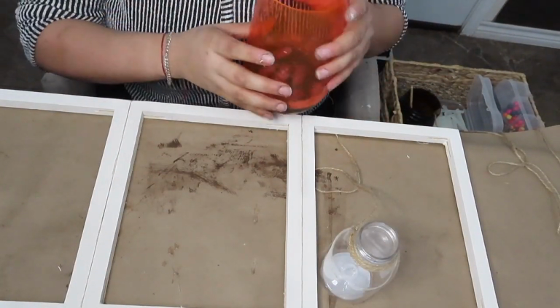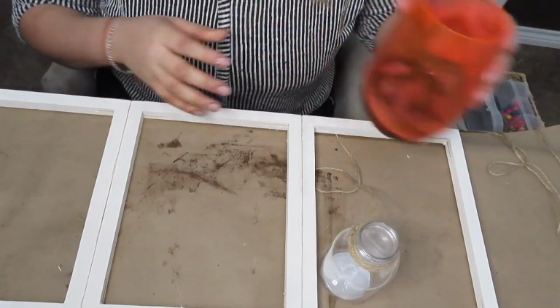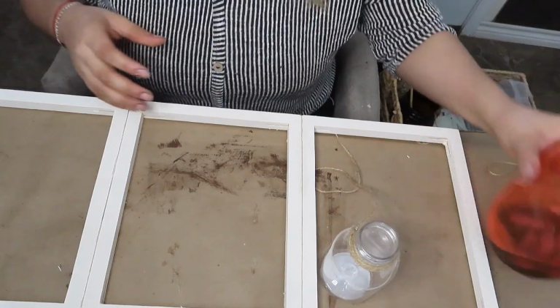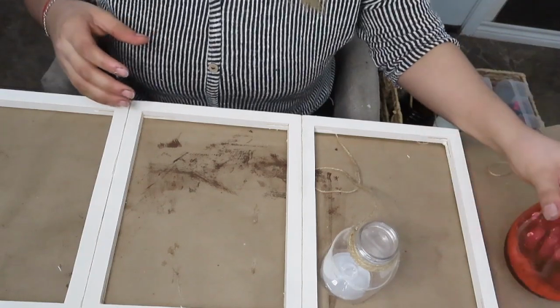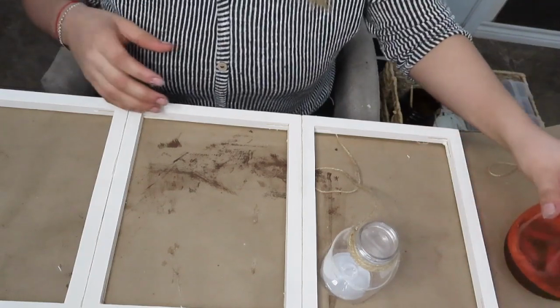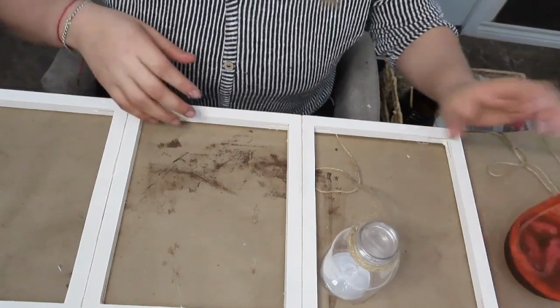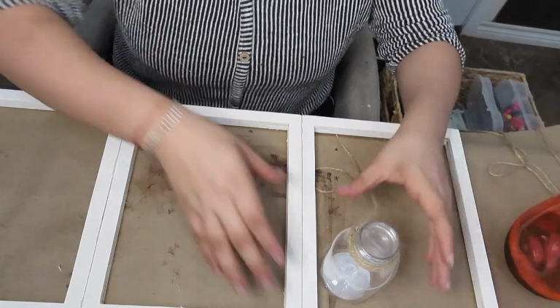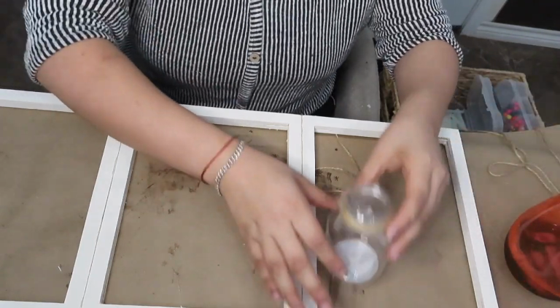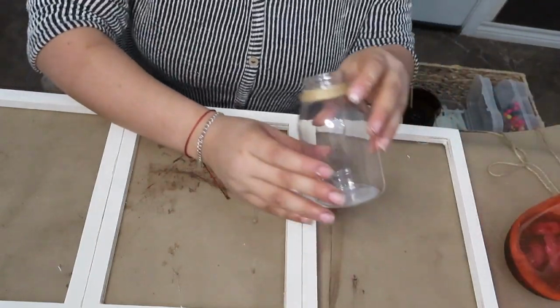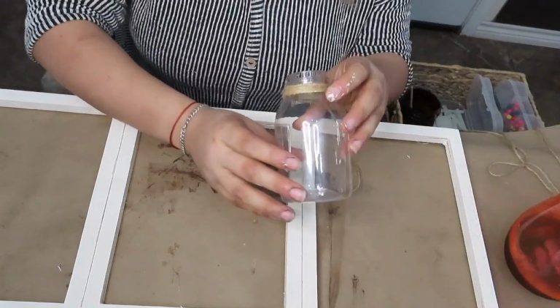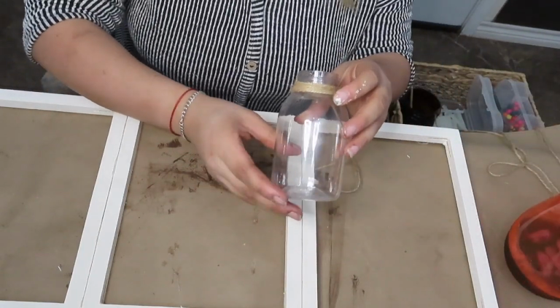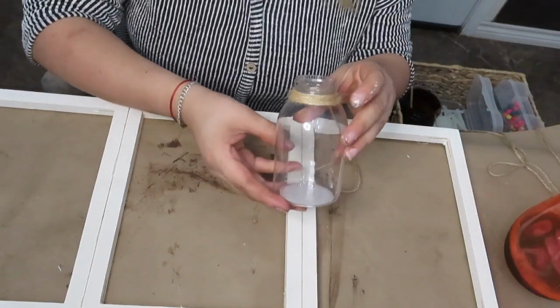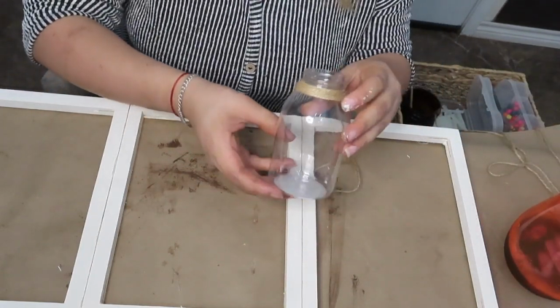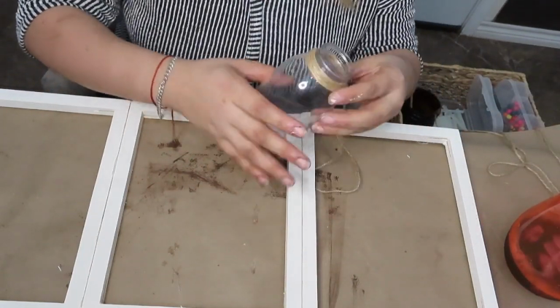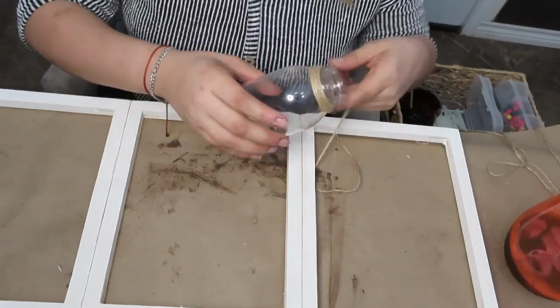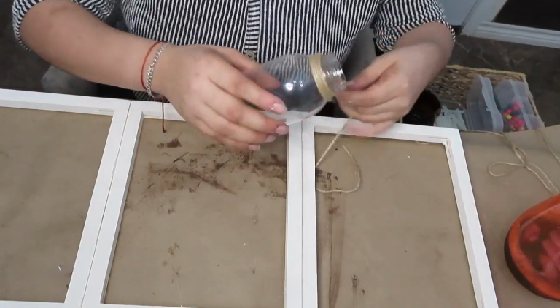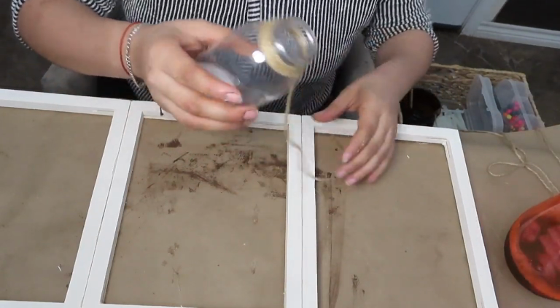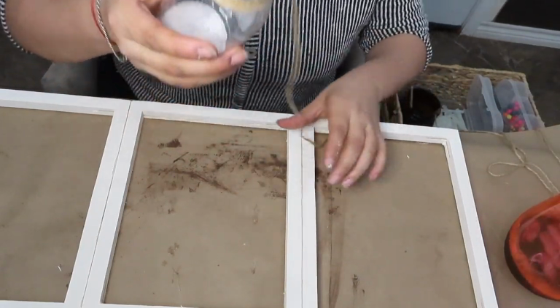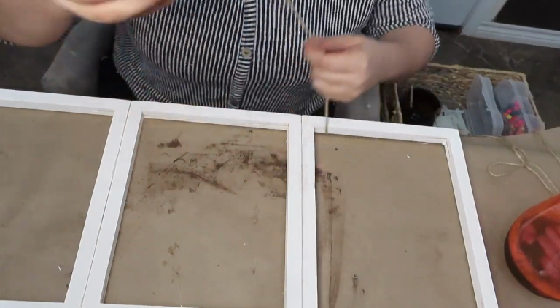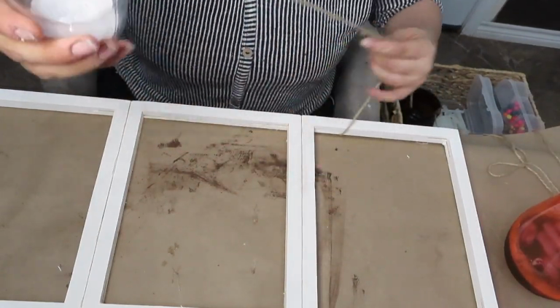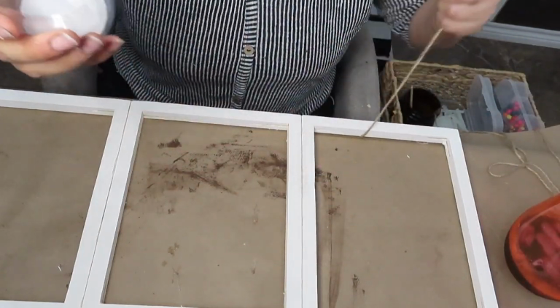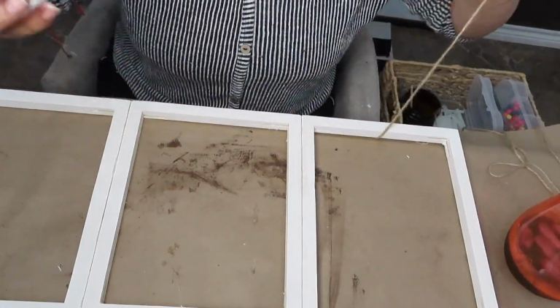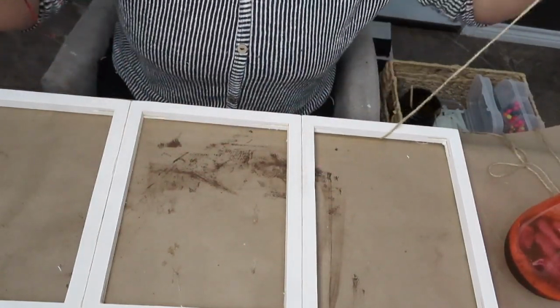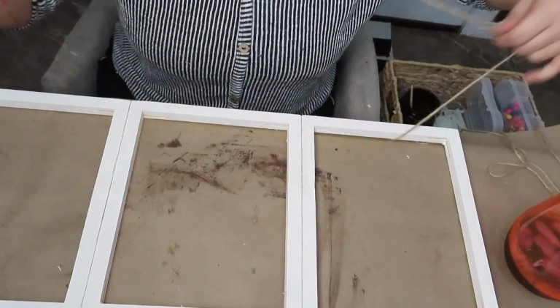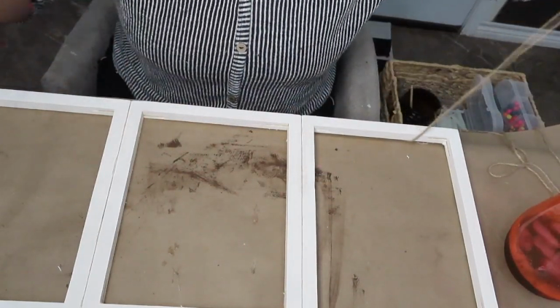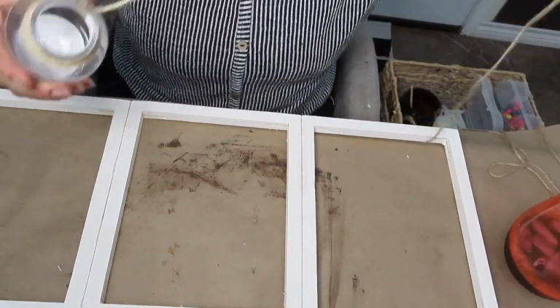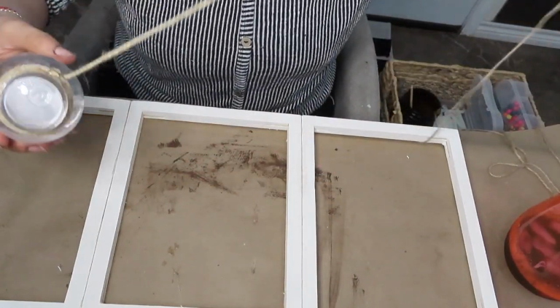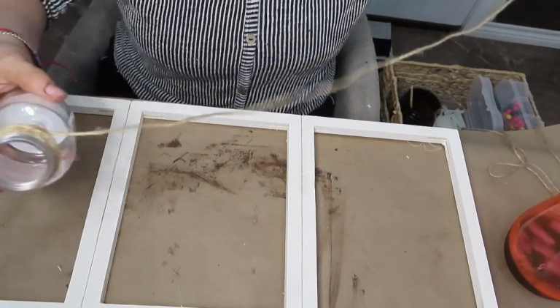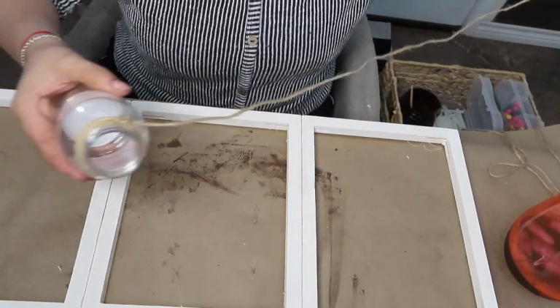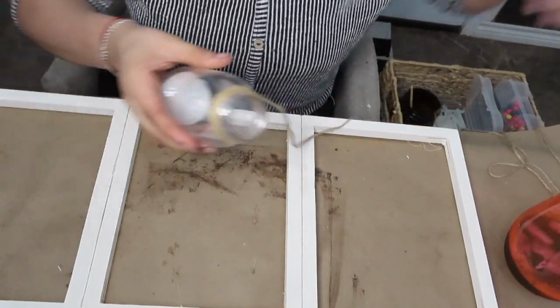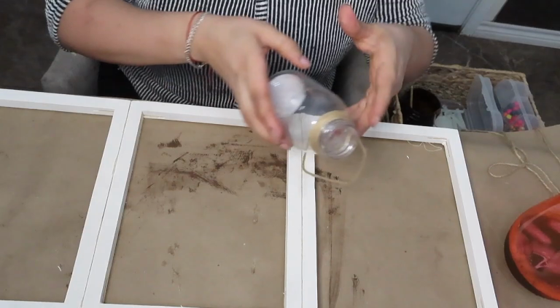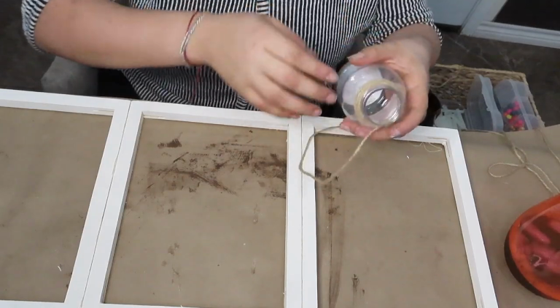Now I'm going to be adding each bottle onto the center of each canvas by just wrapping it around and making a simple knot.